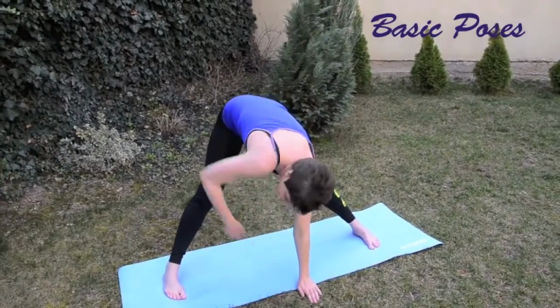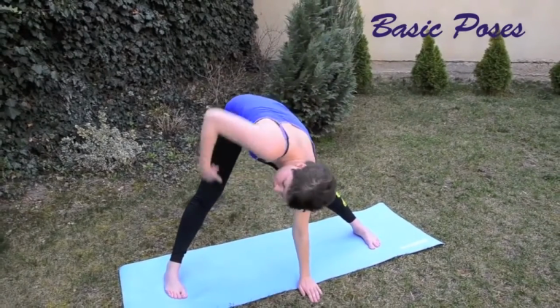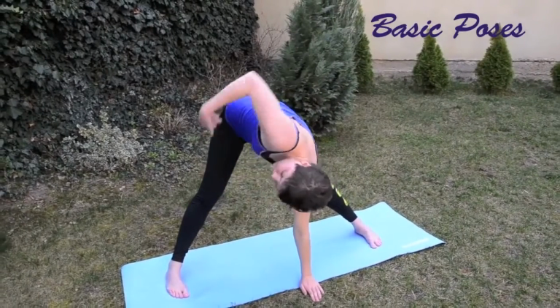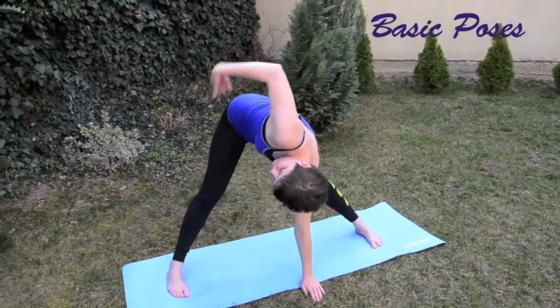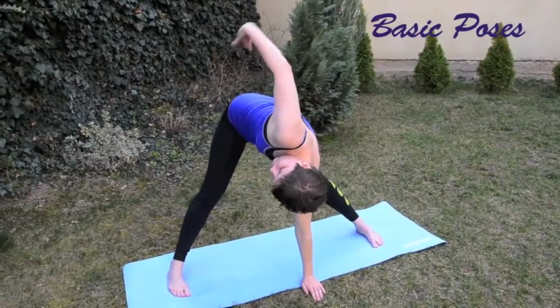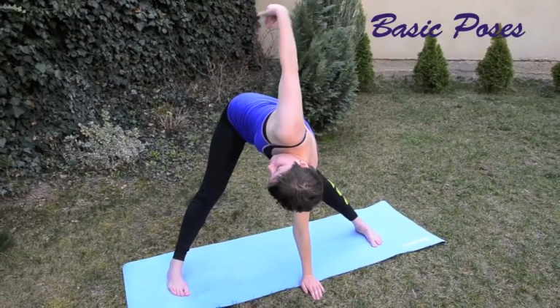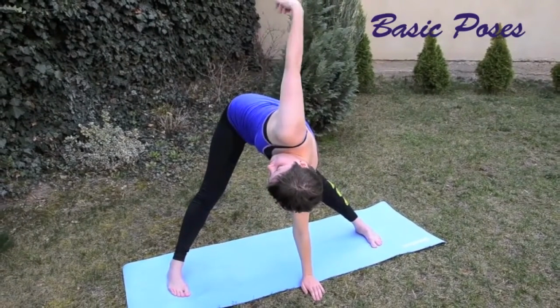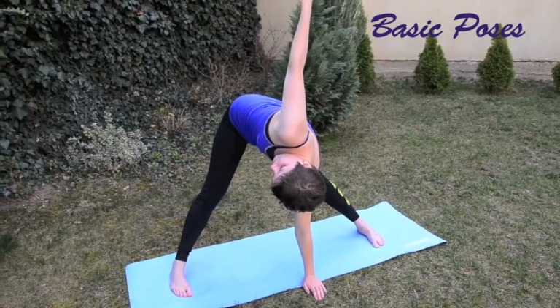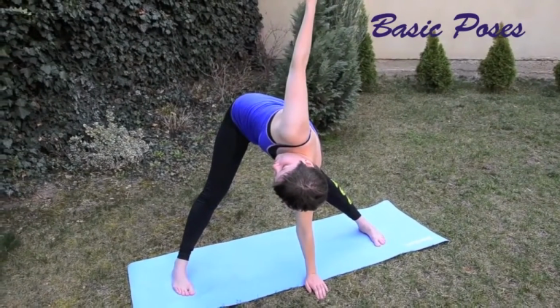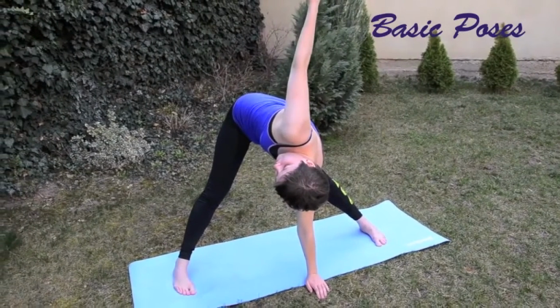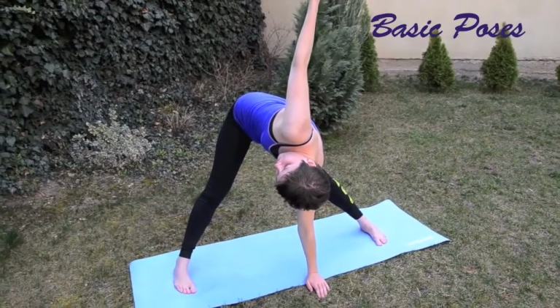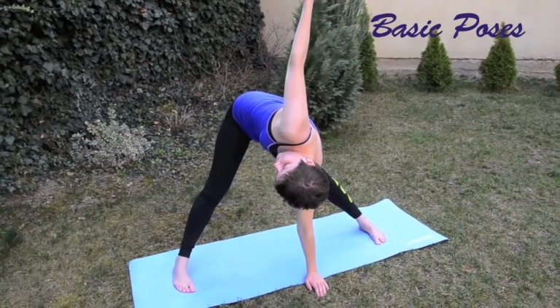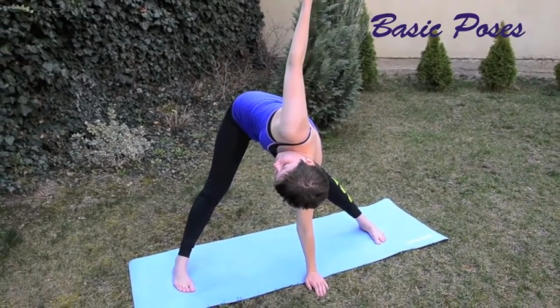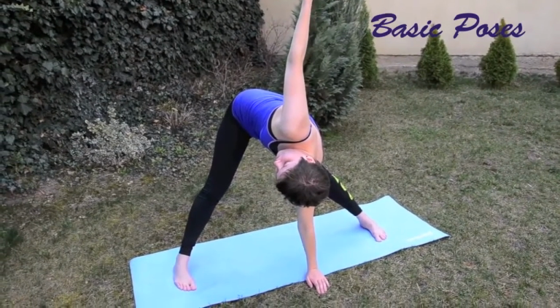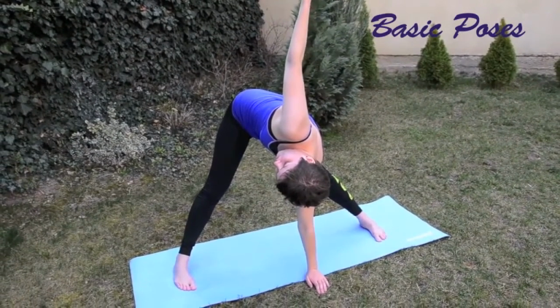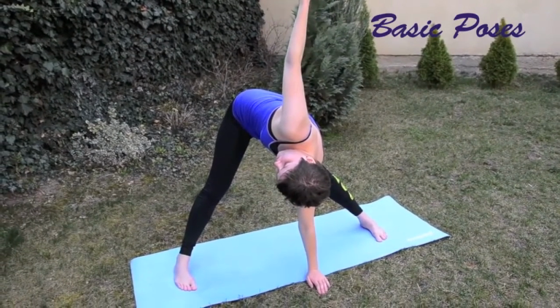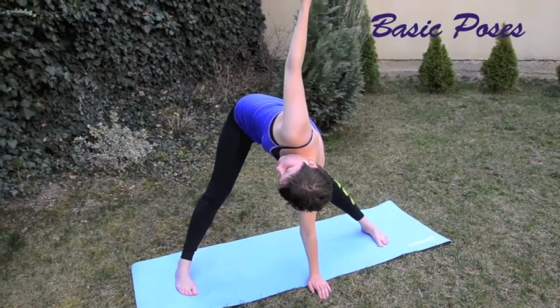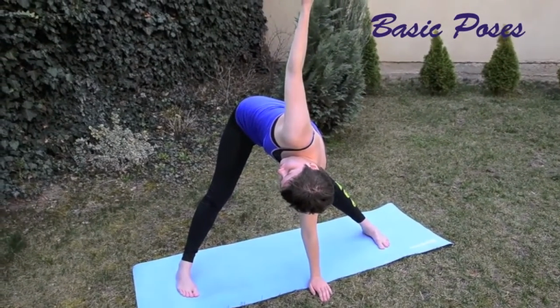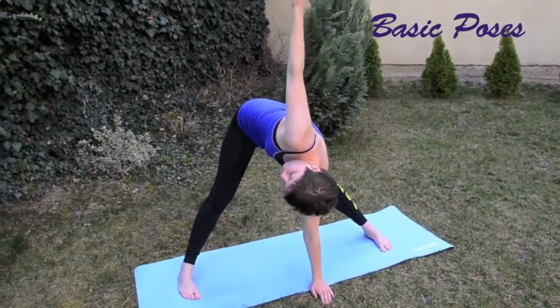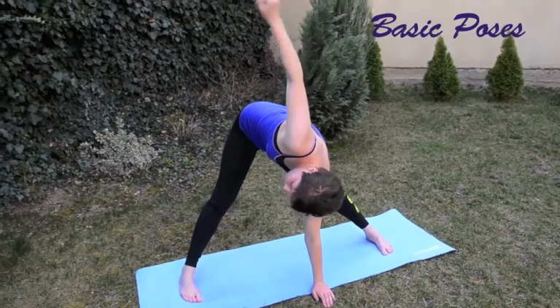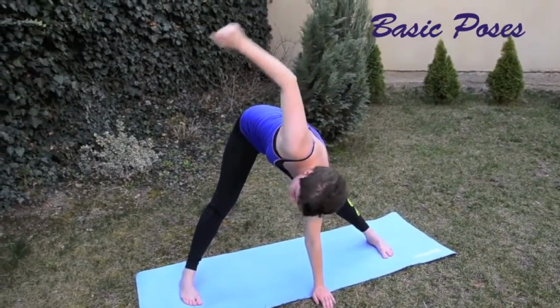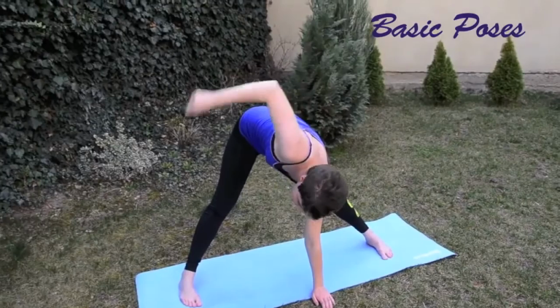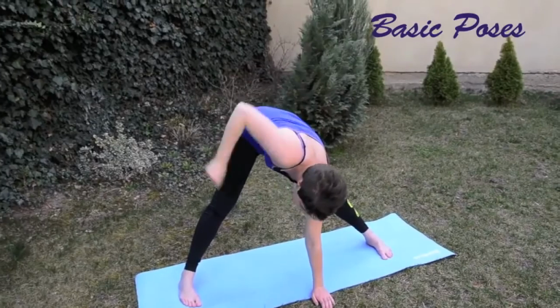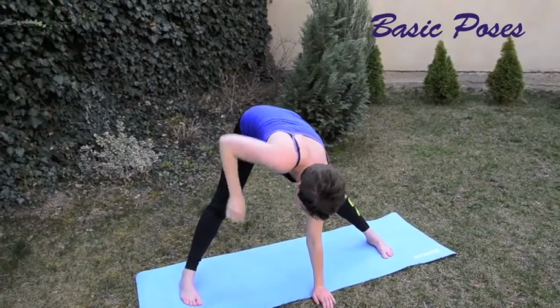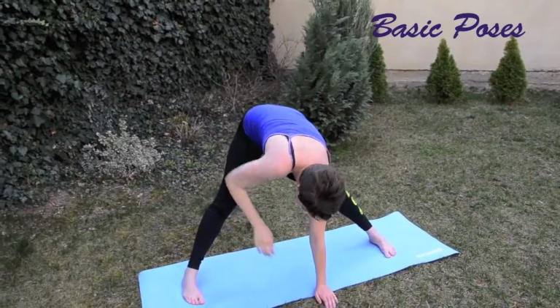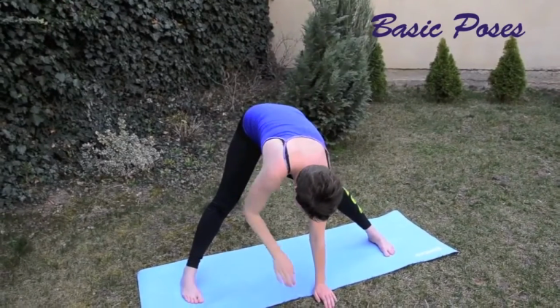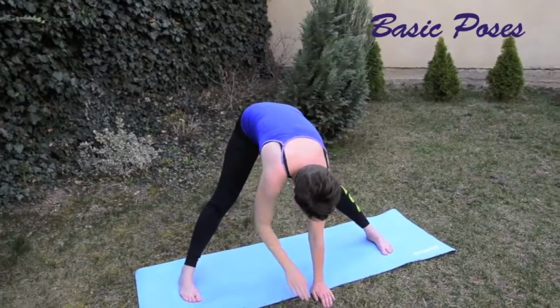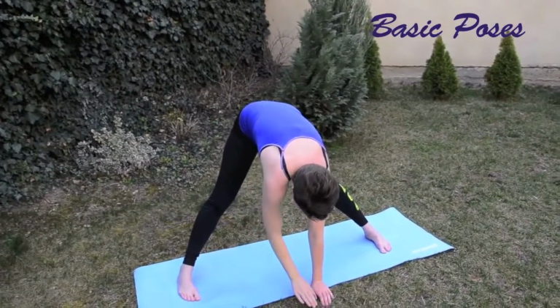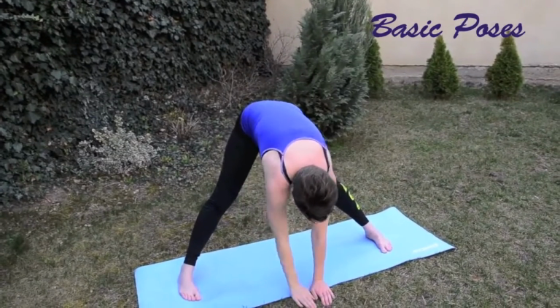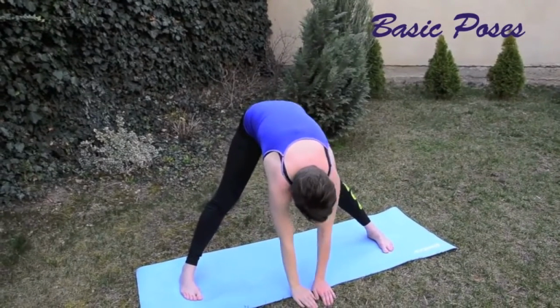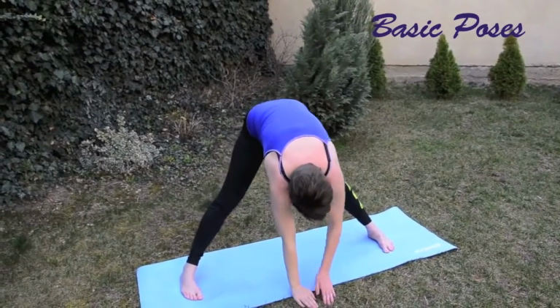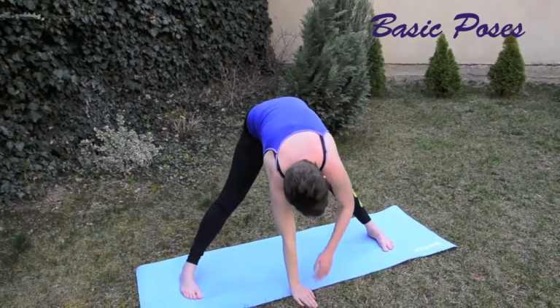If you feel like you can't touch the ground or it's strenuous to do so, try opening your legs a little wider.